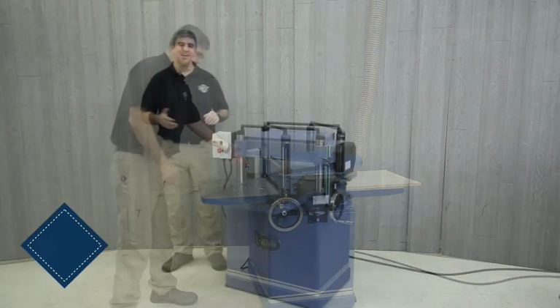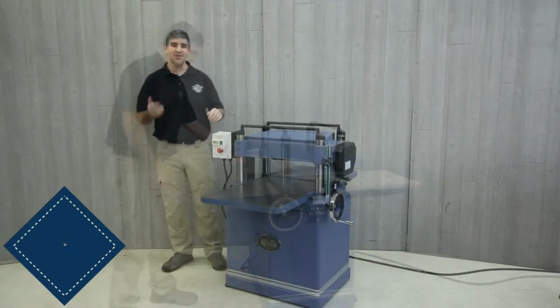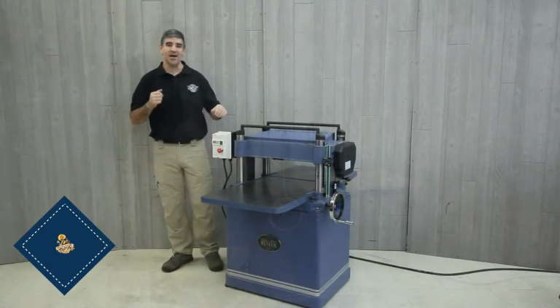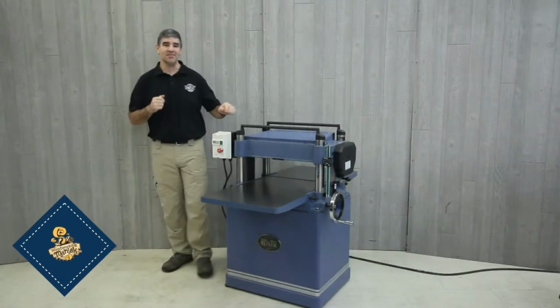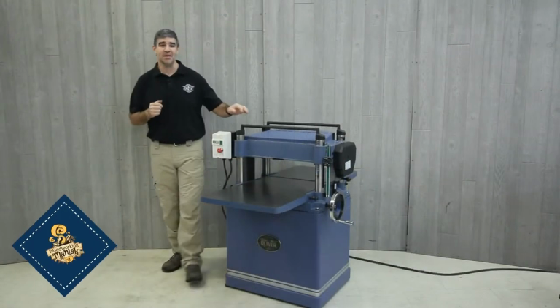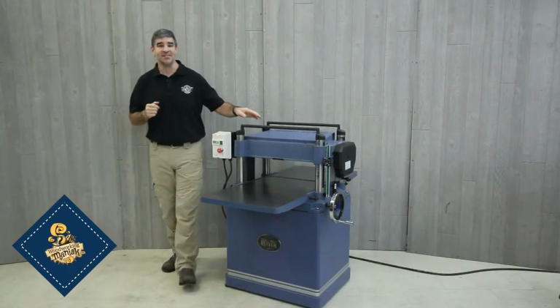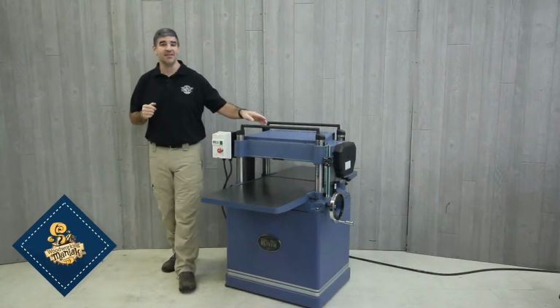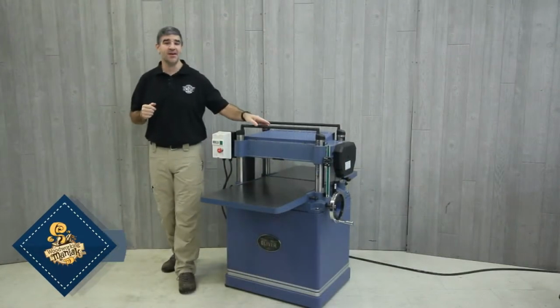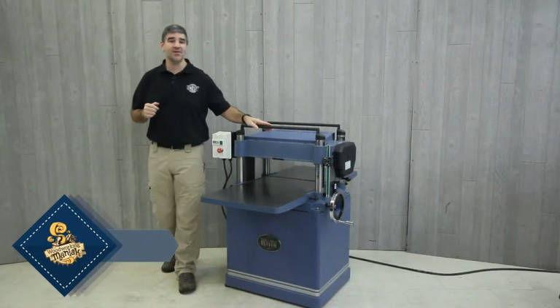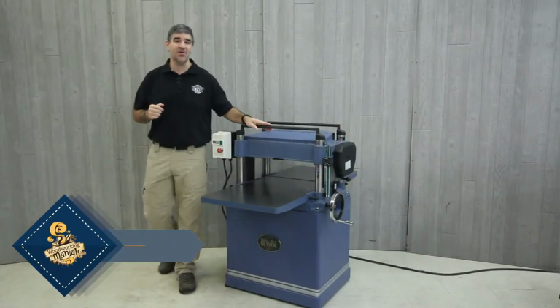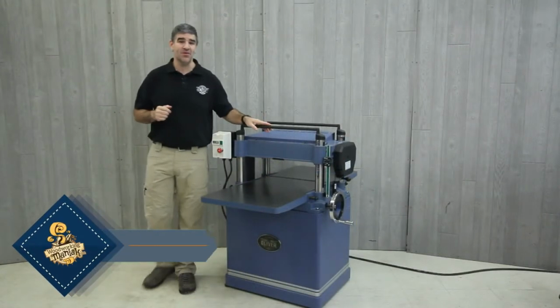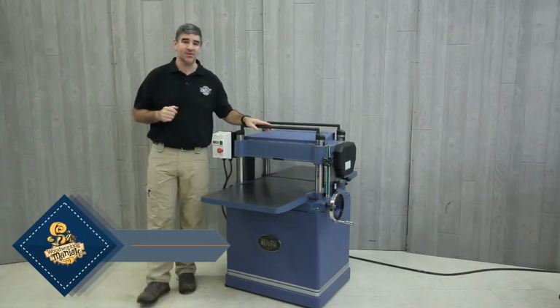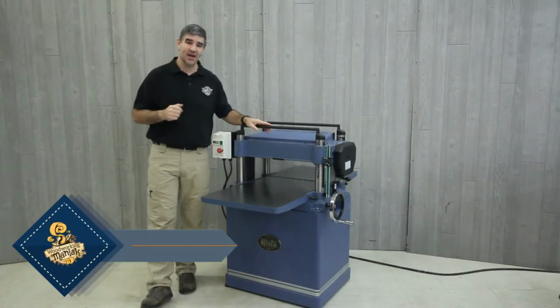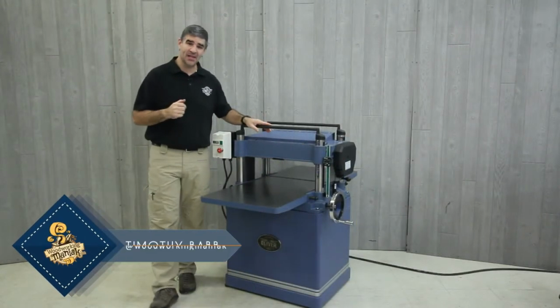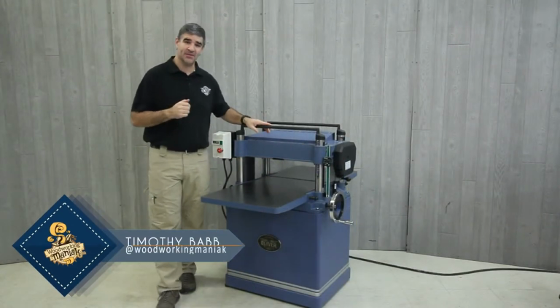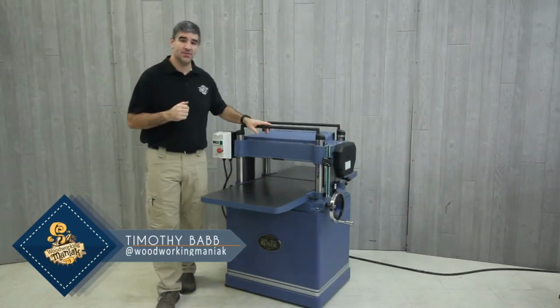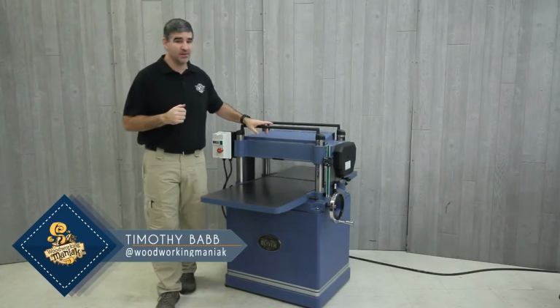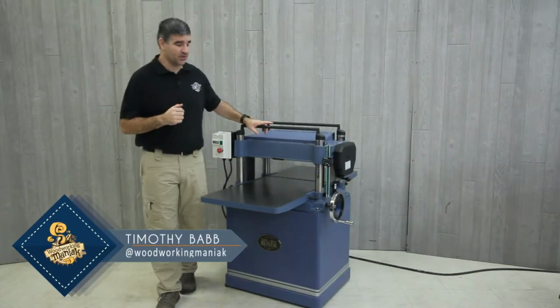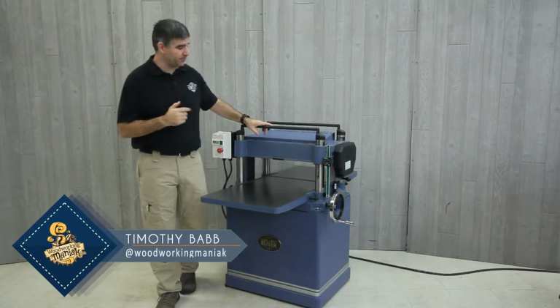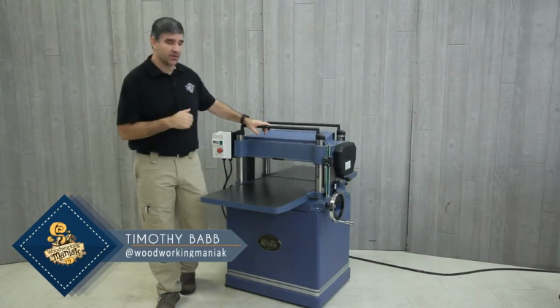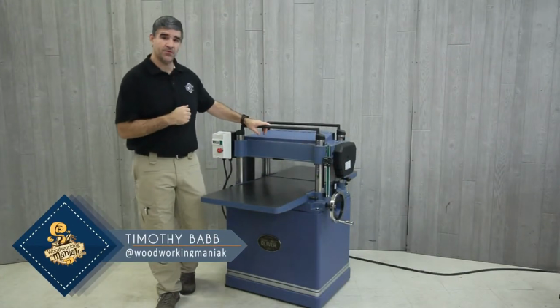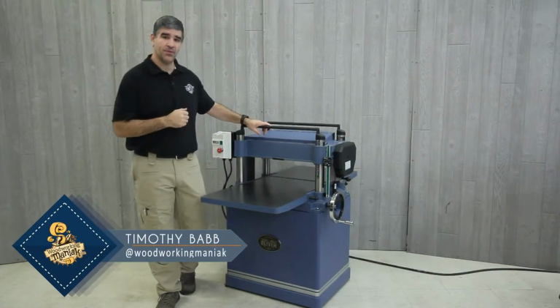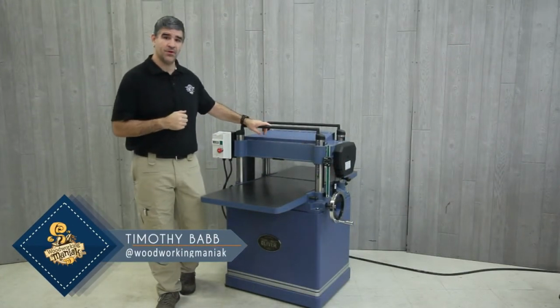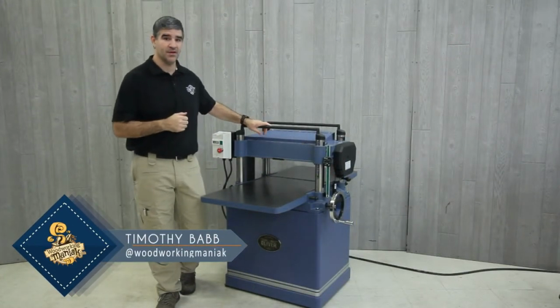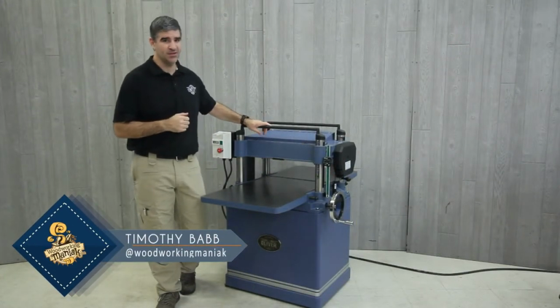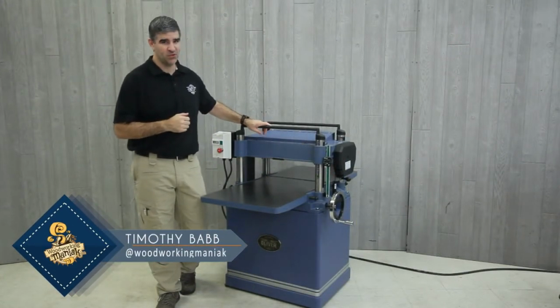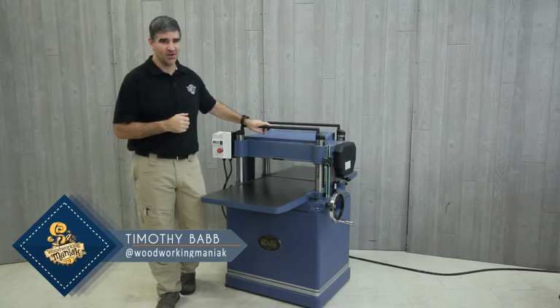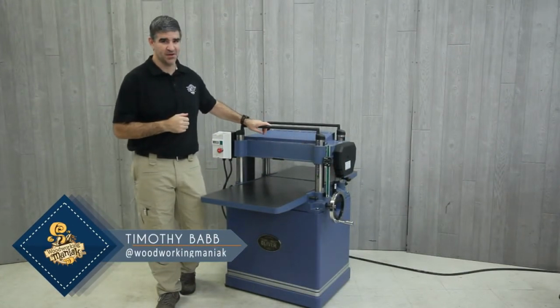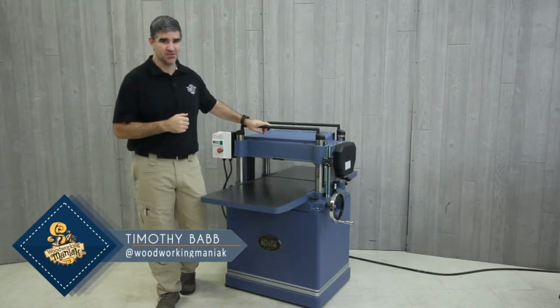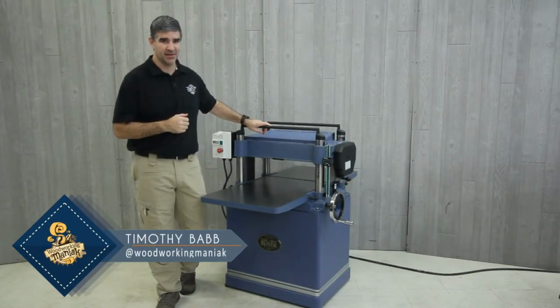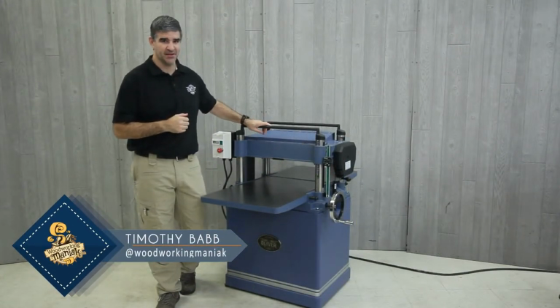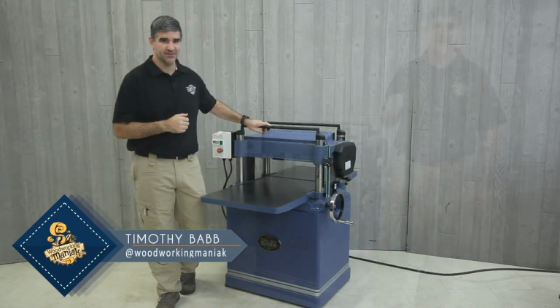Hello, I'm Tim, and today I'm going to go over the Oliver model 4430 20-inch planer.